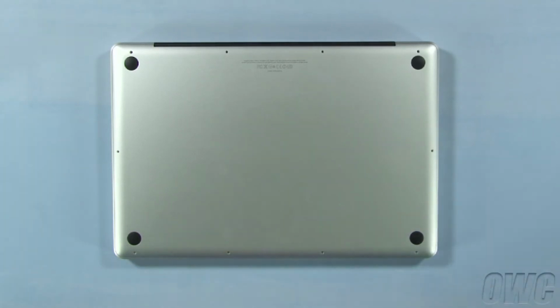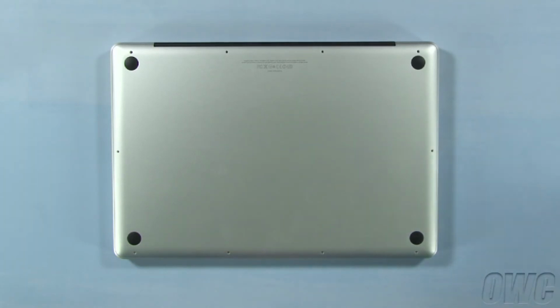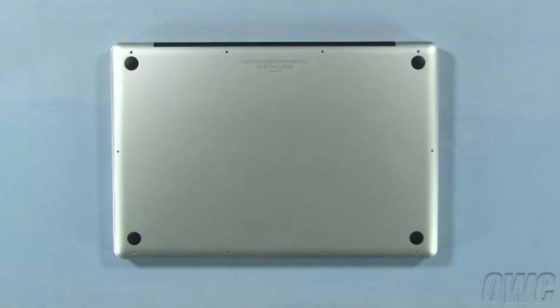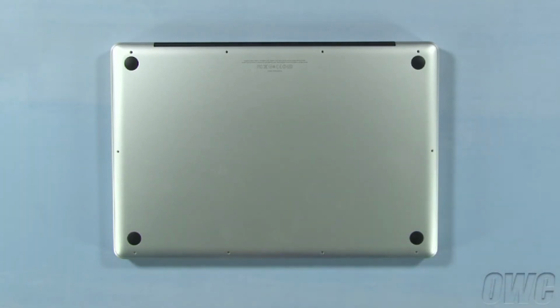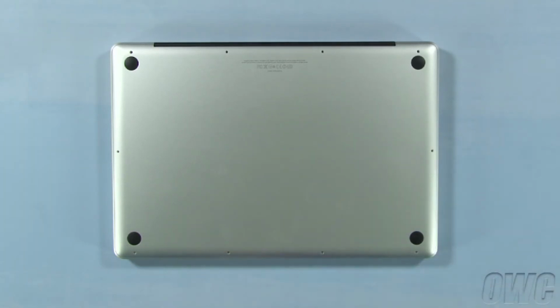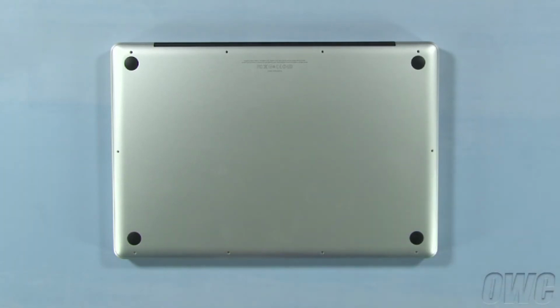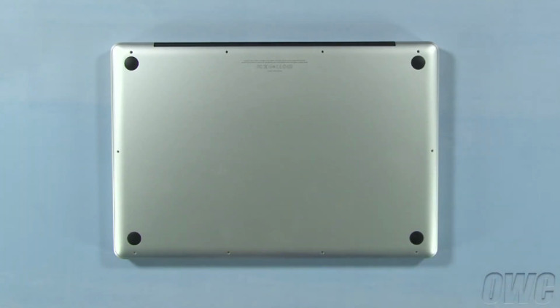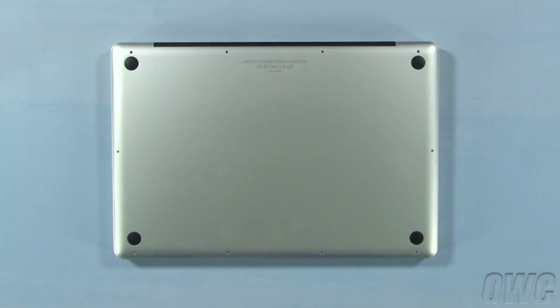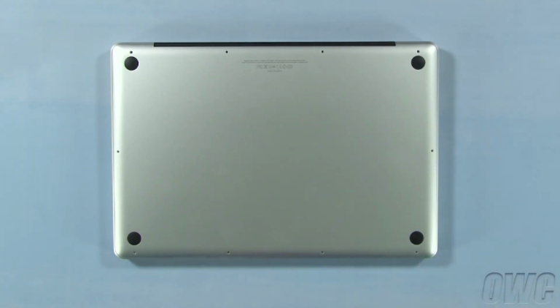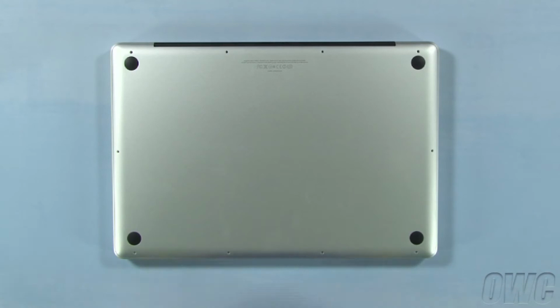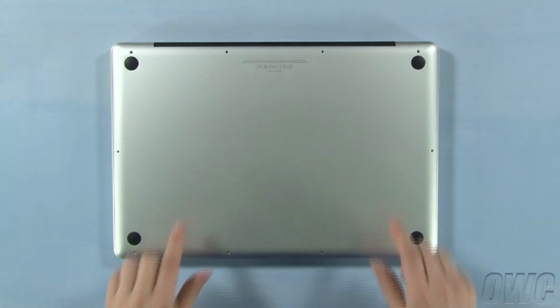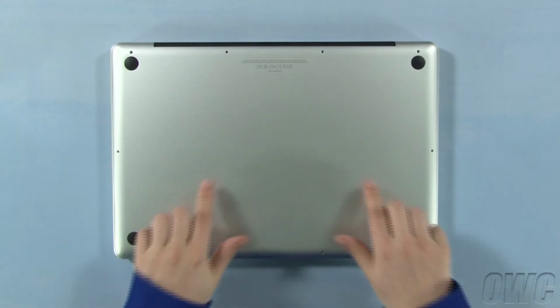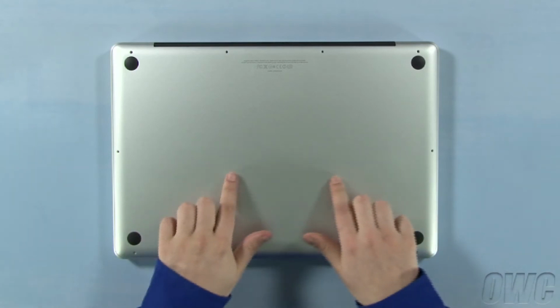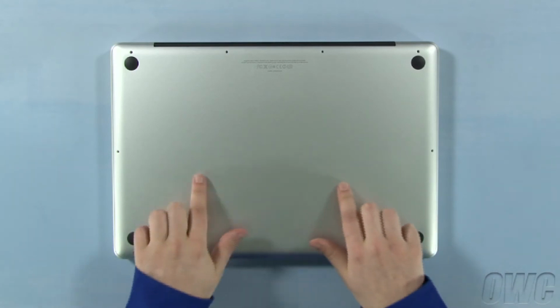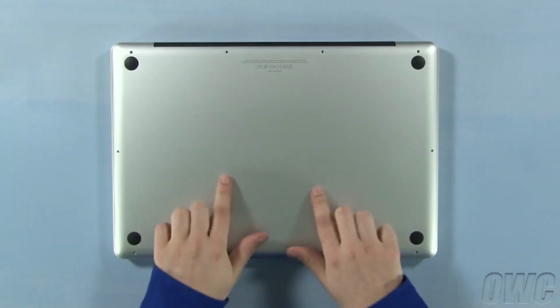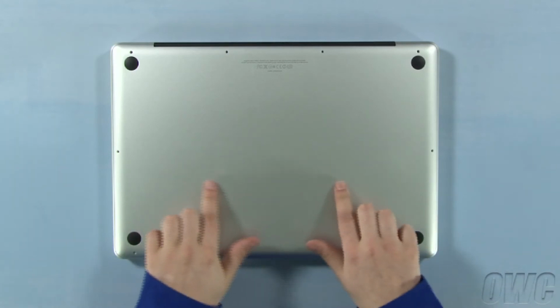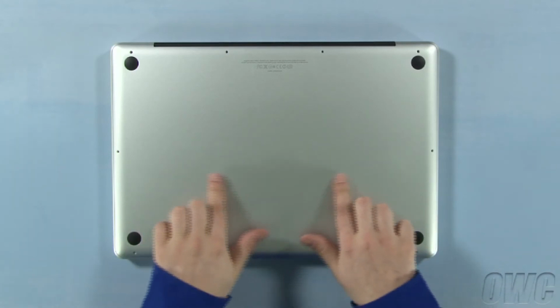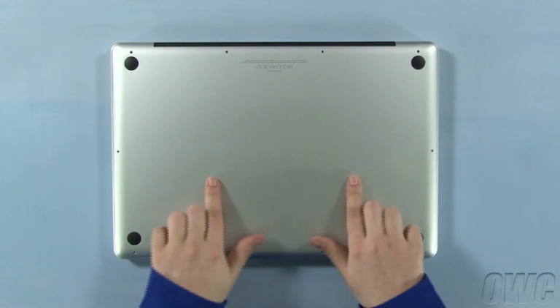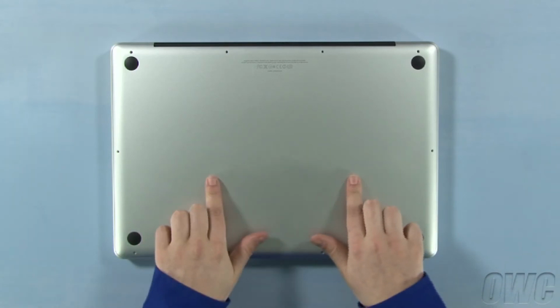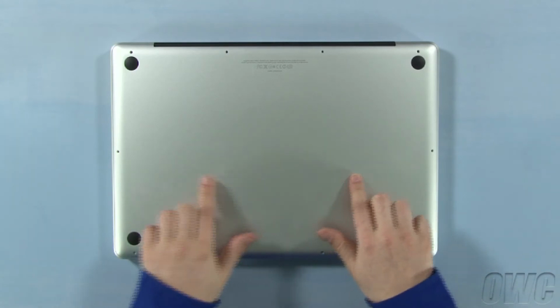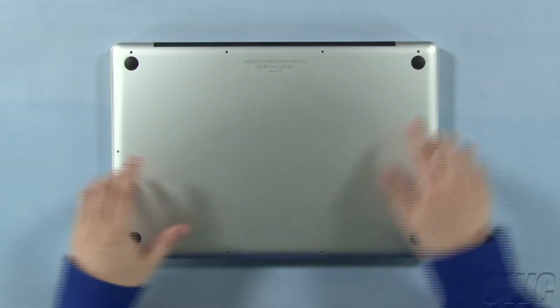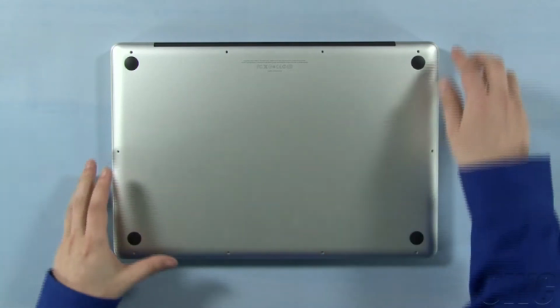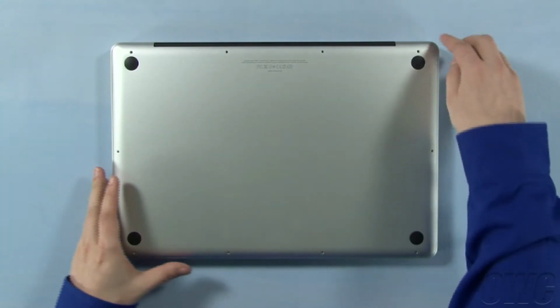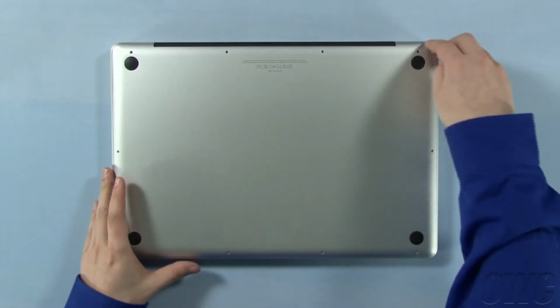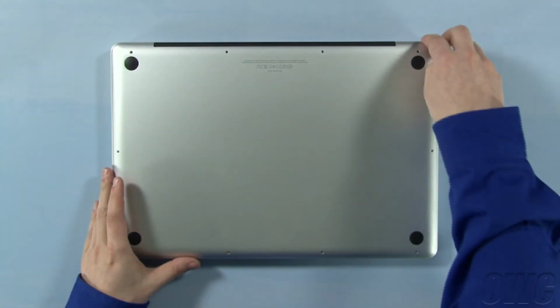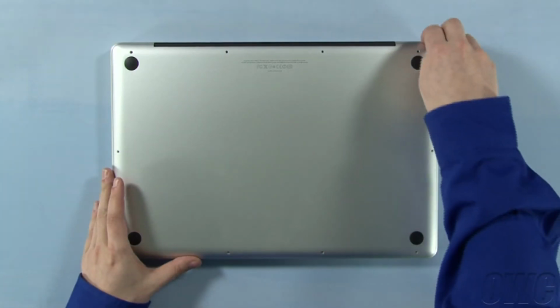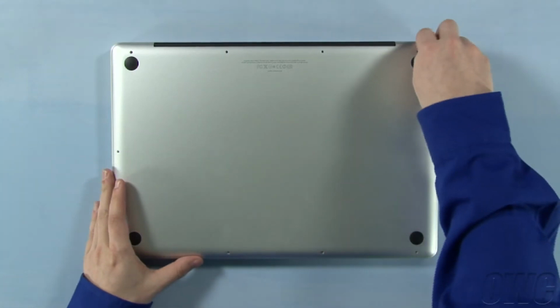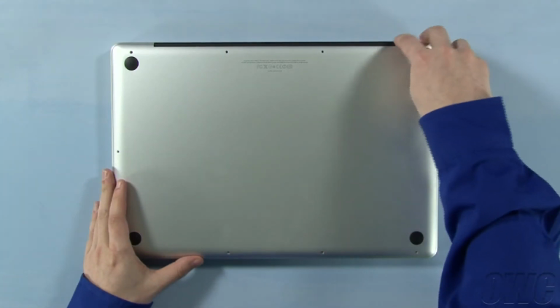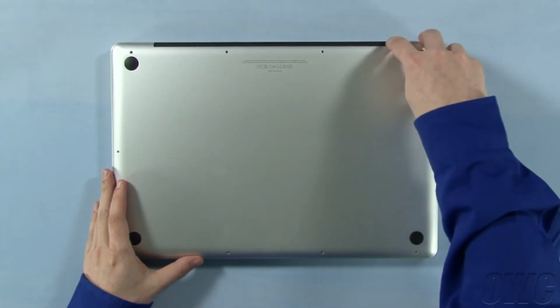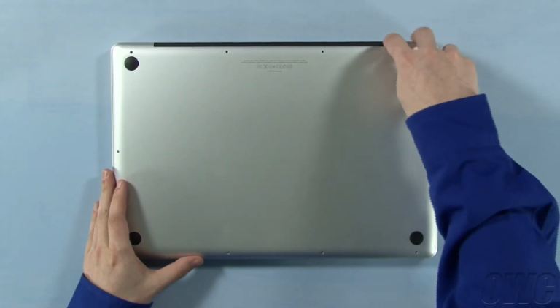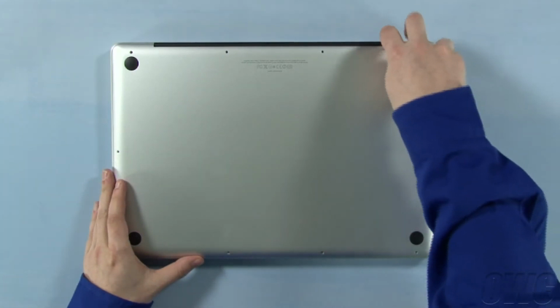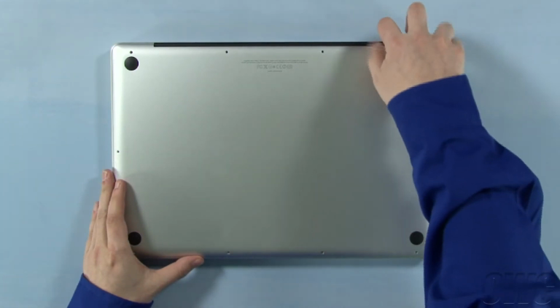When lifting the bottom cover off, there'll be some snaps holding it in, so you may have to gently pull it a bit to free them.